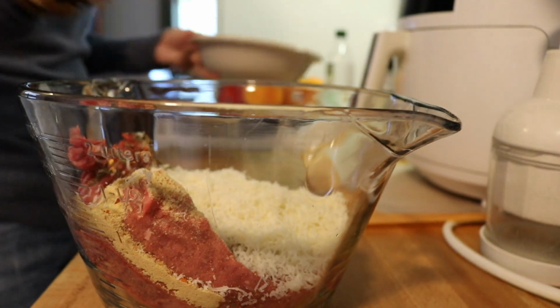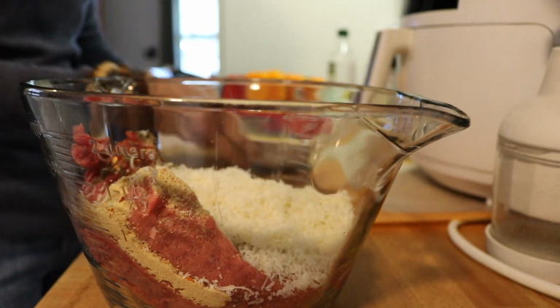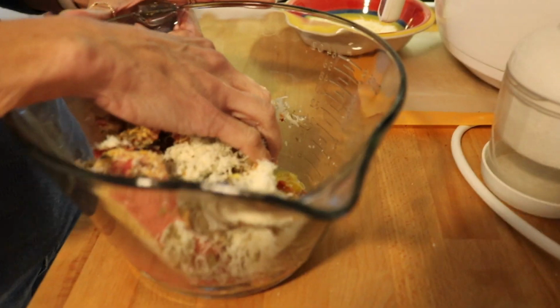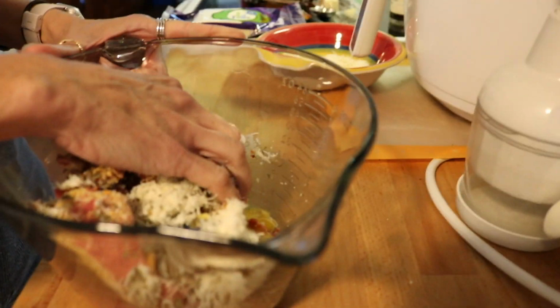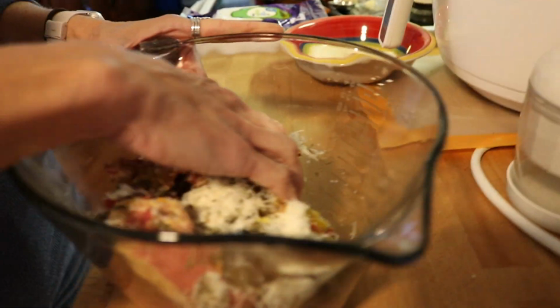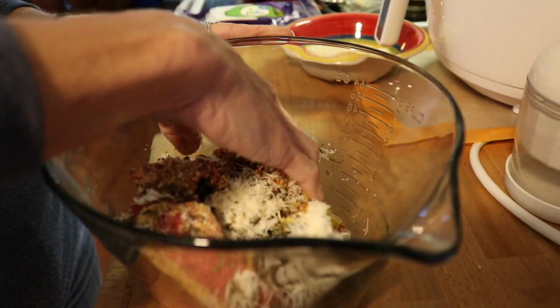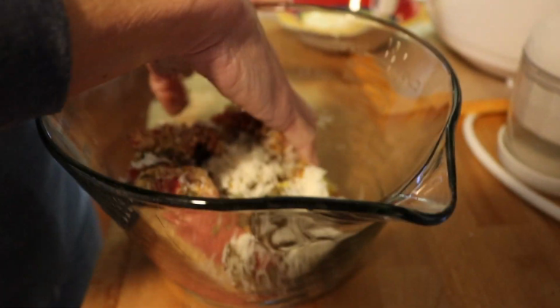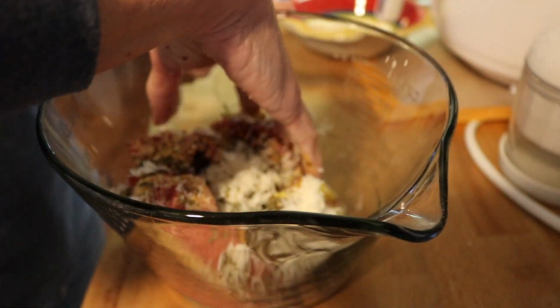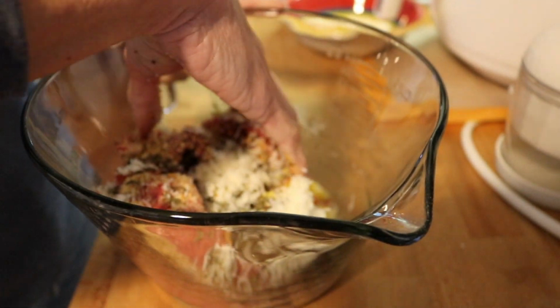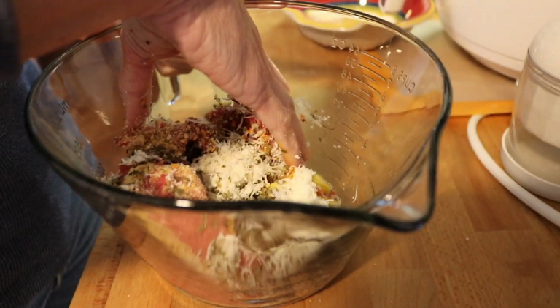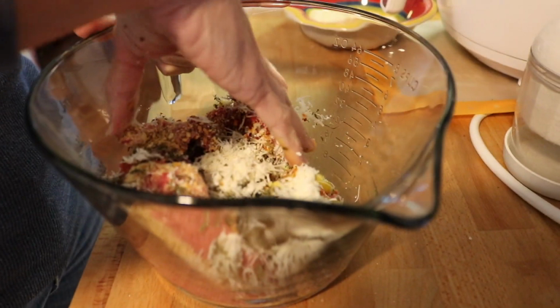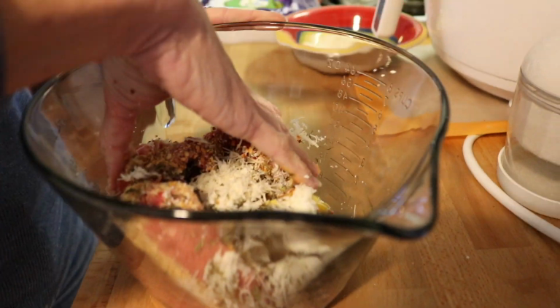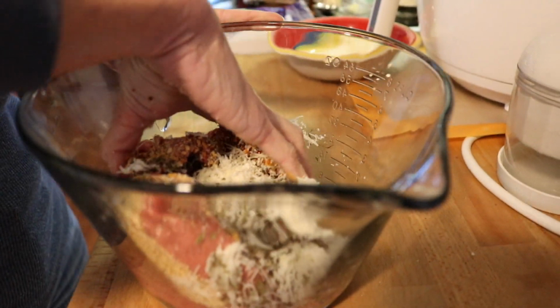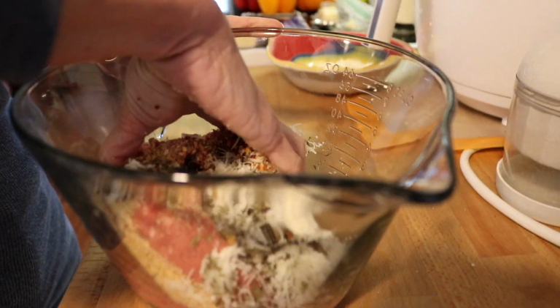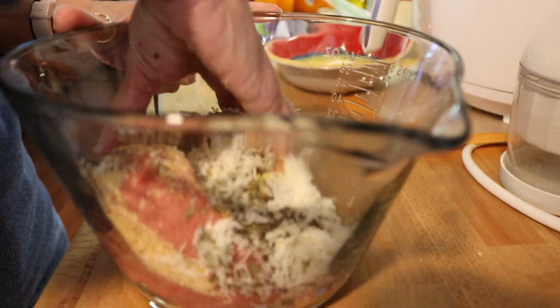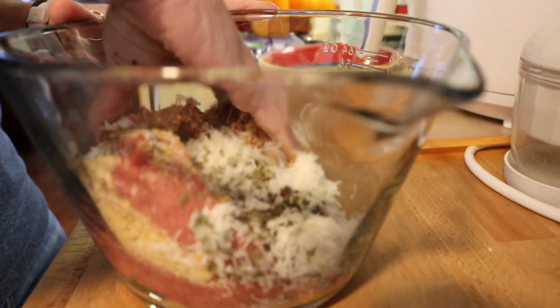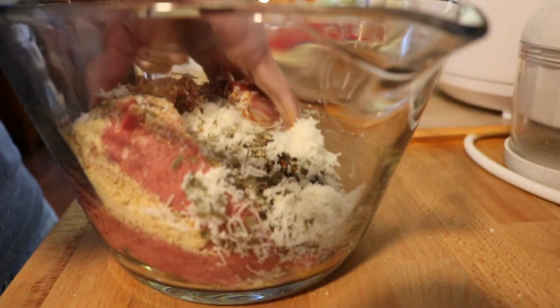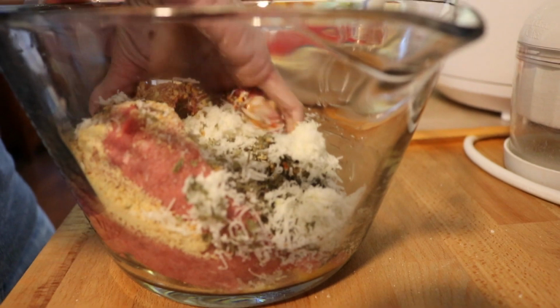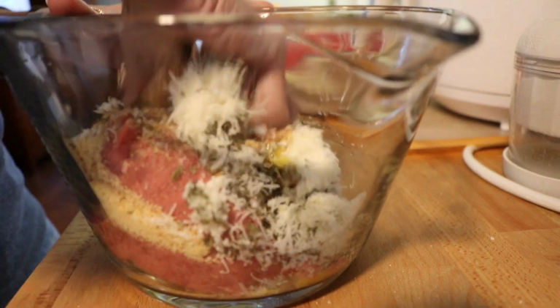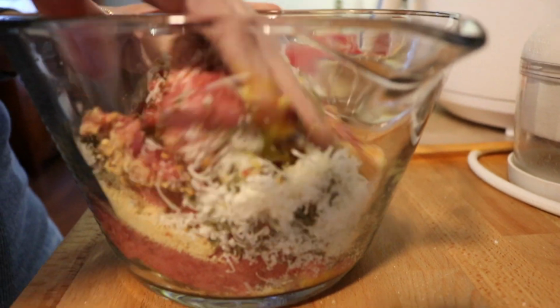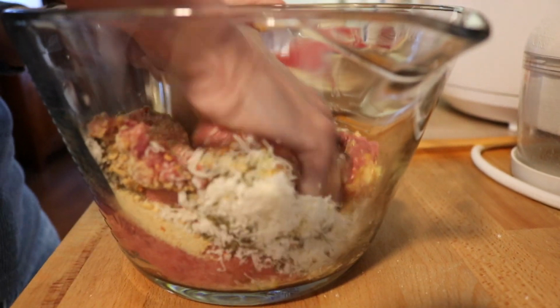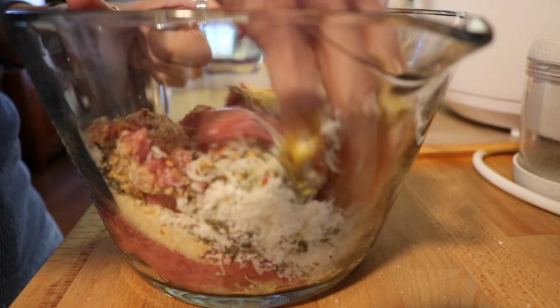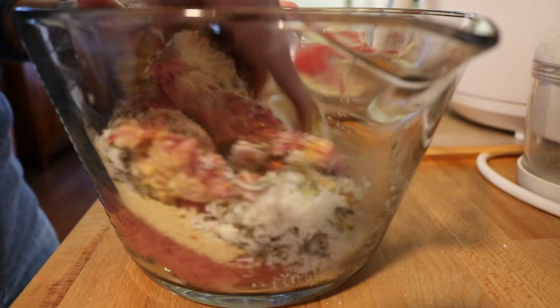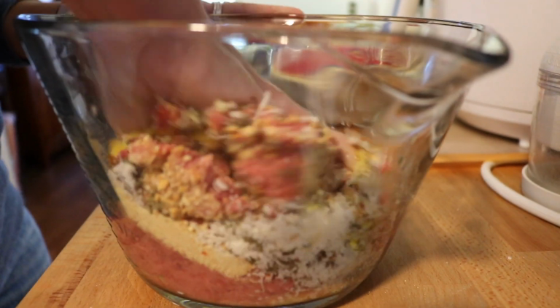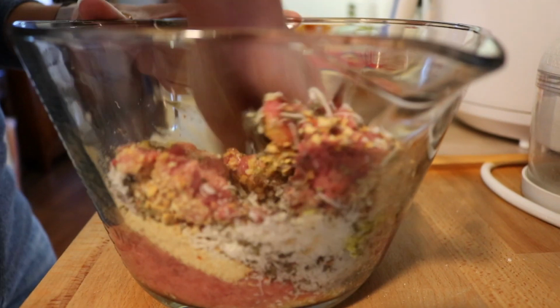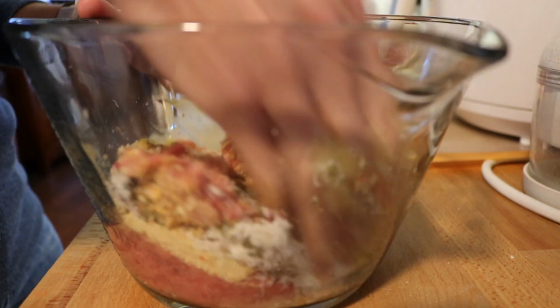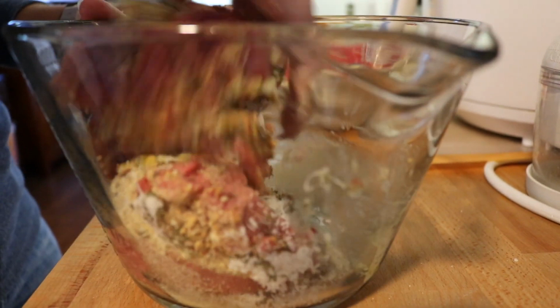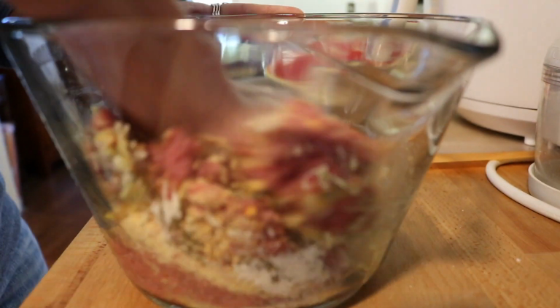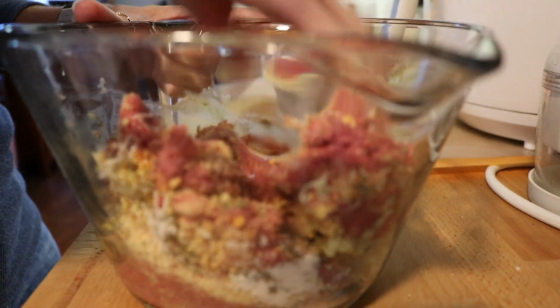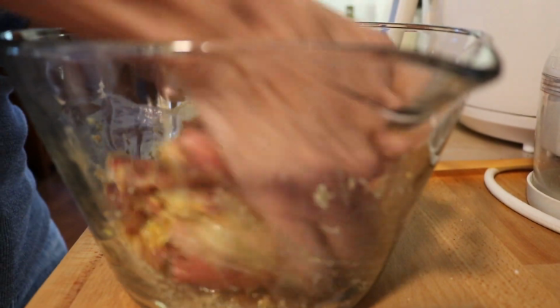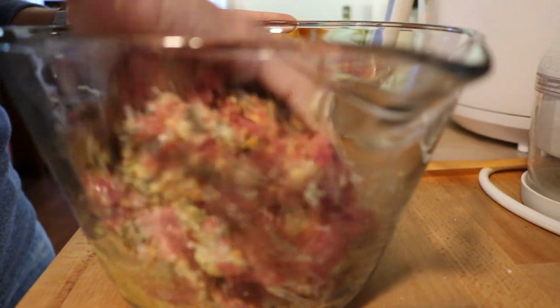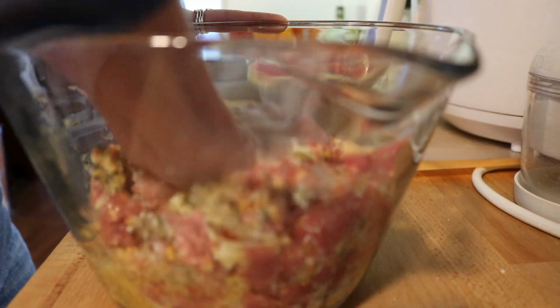Now I'm going to mix the ingredients together and form four to sixteen meatballs out of it.